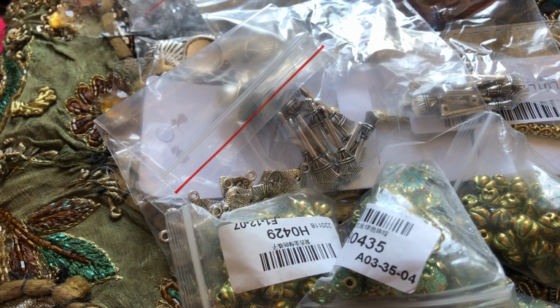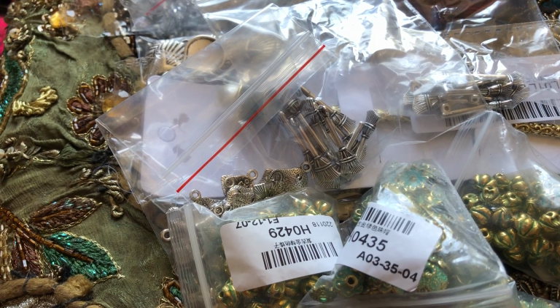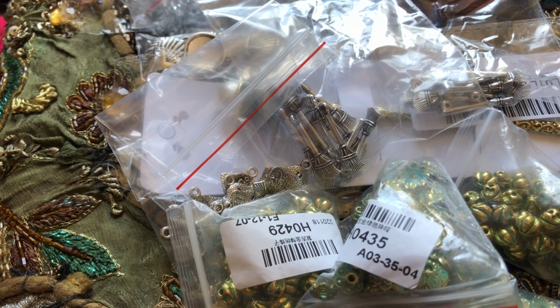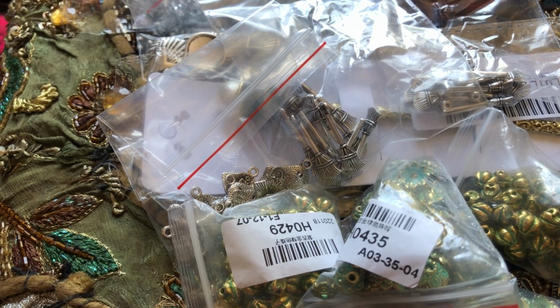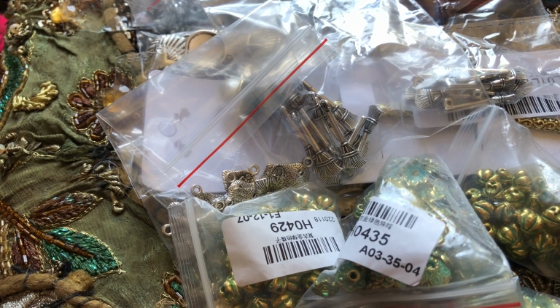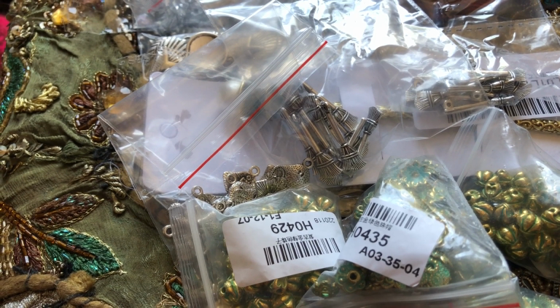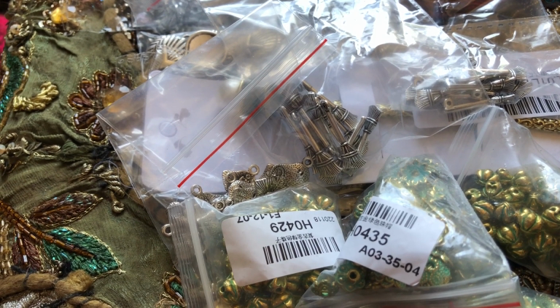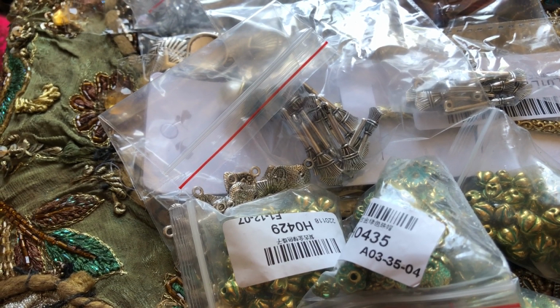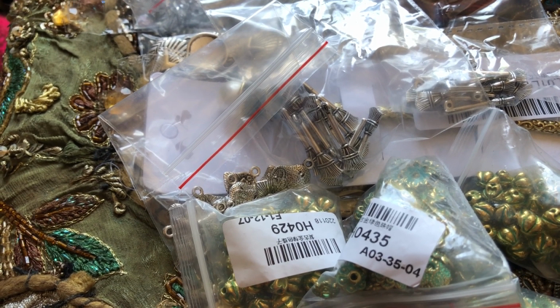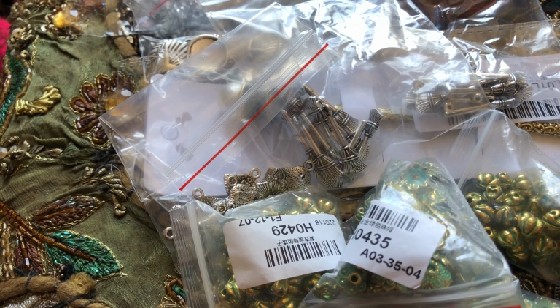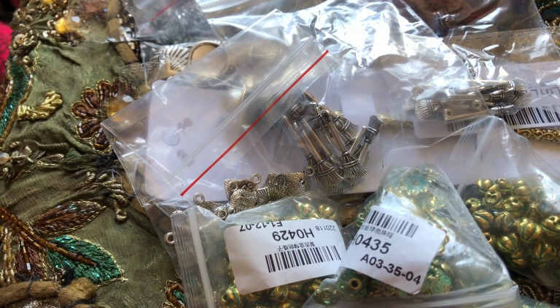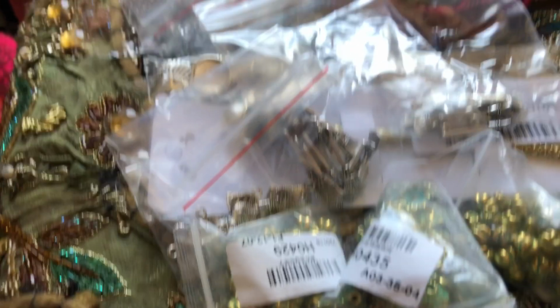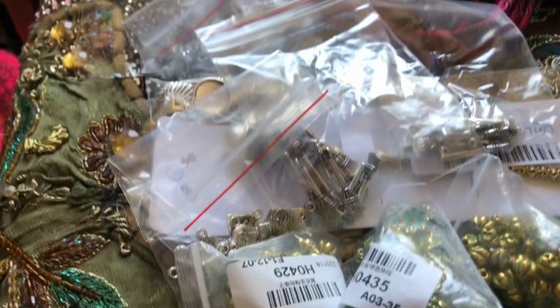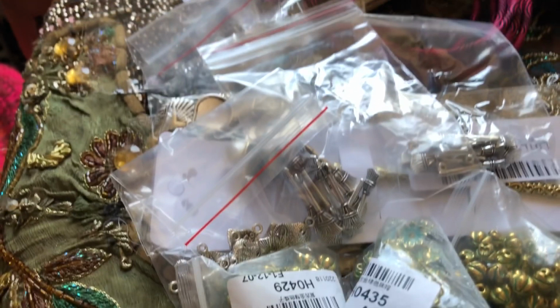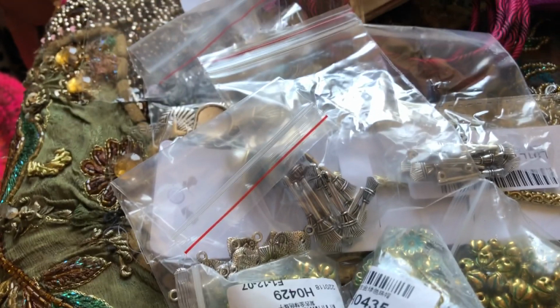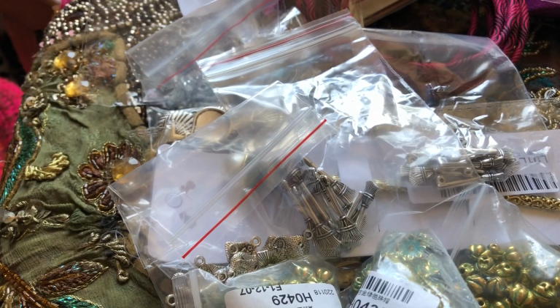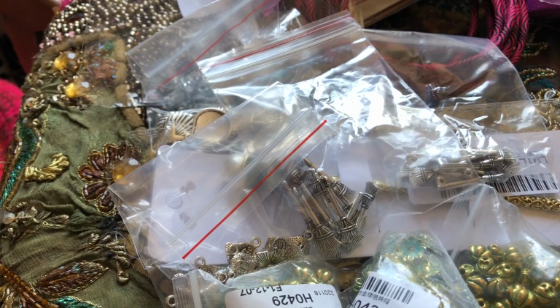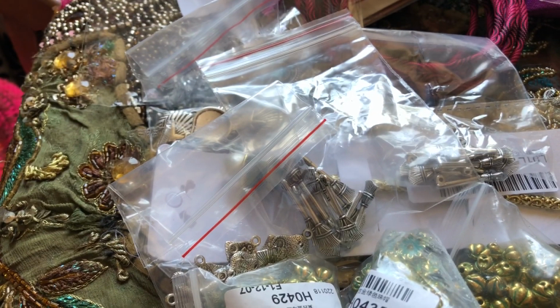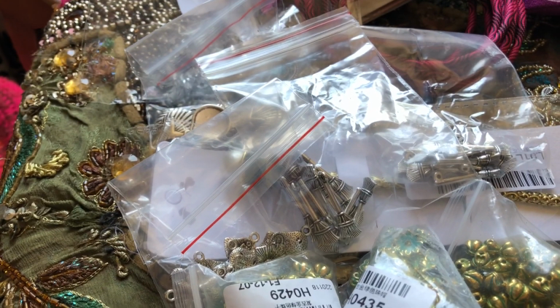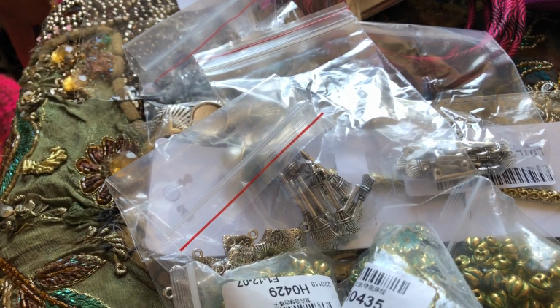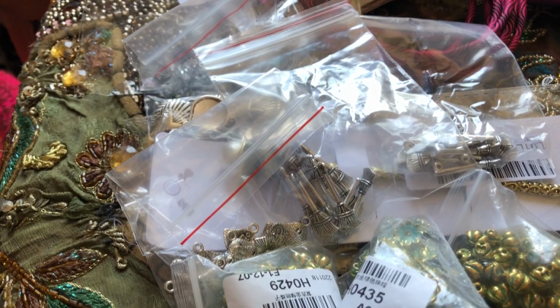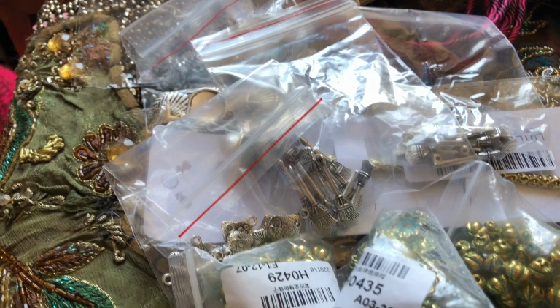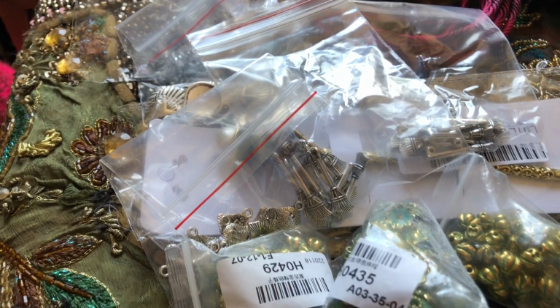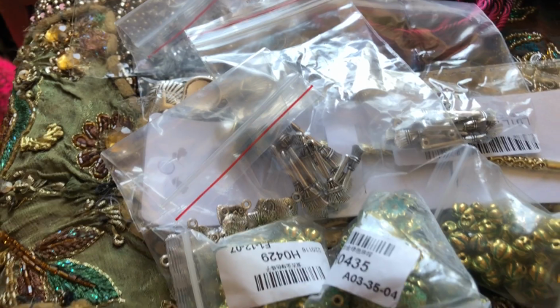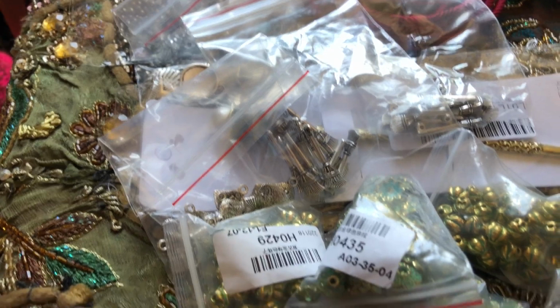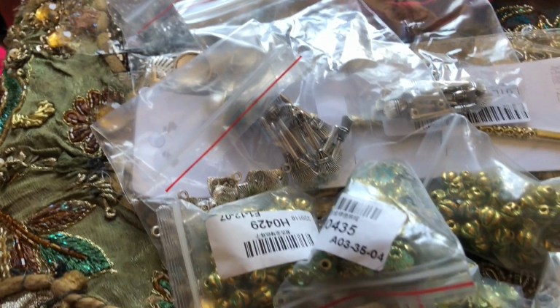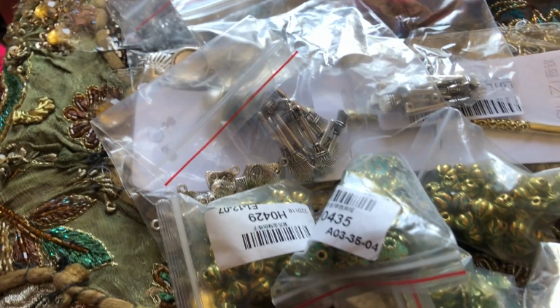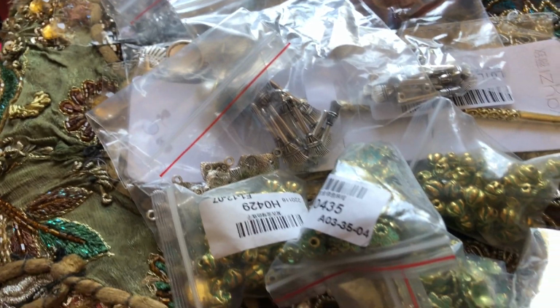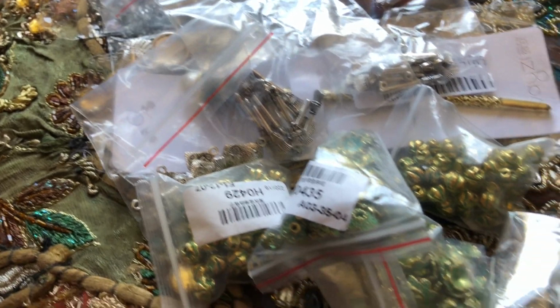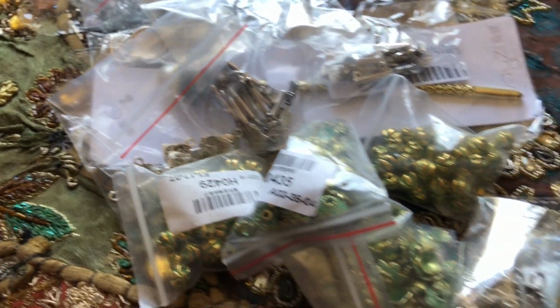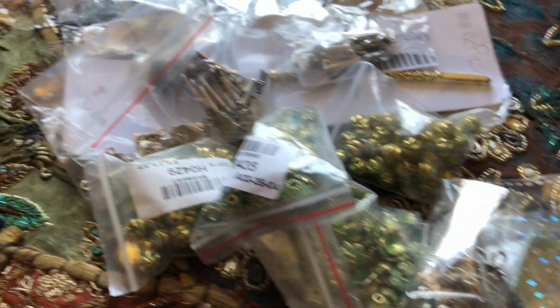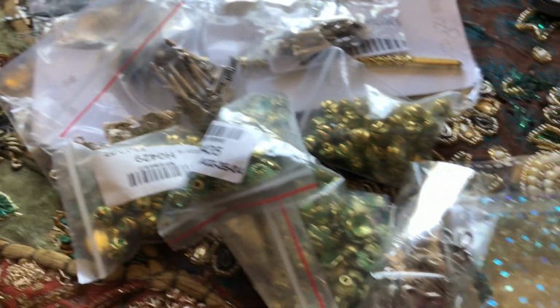Well, hi-de-ho, my peeps. It is Wish Haul time.